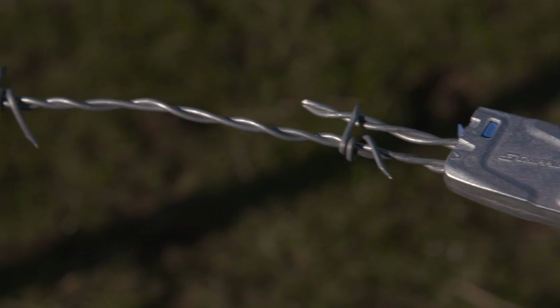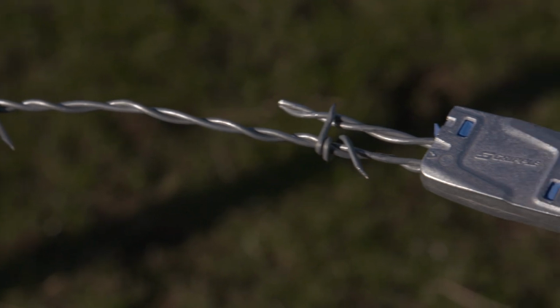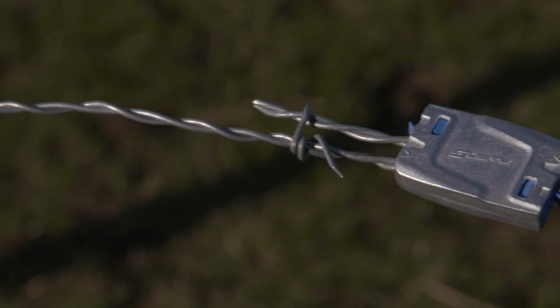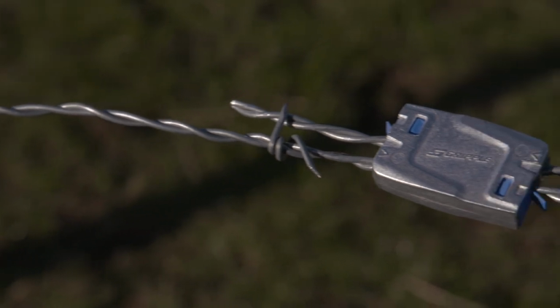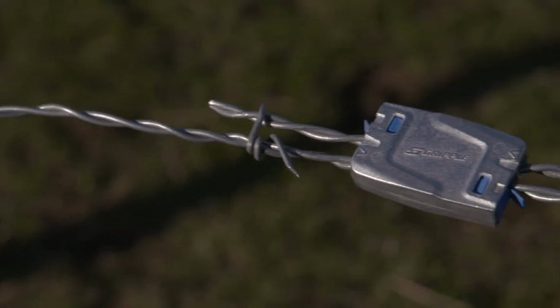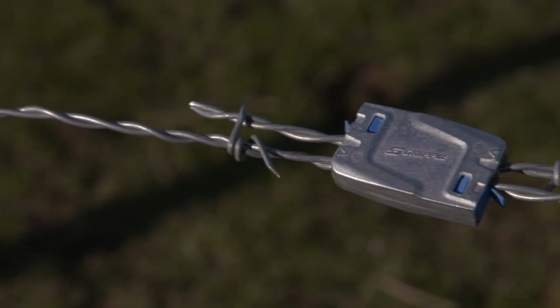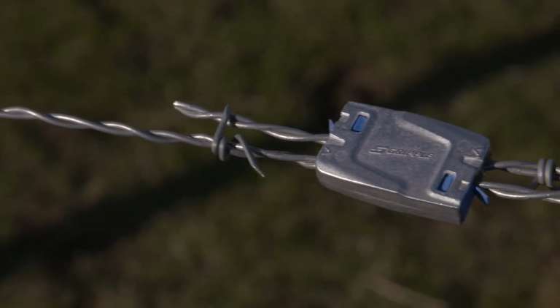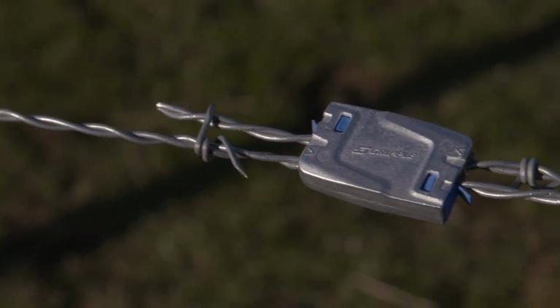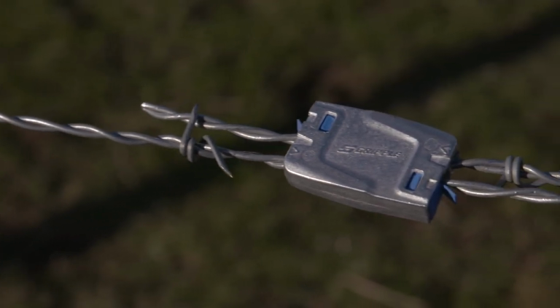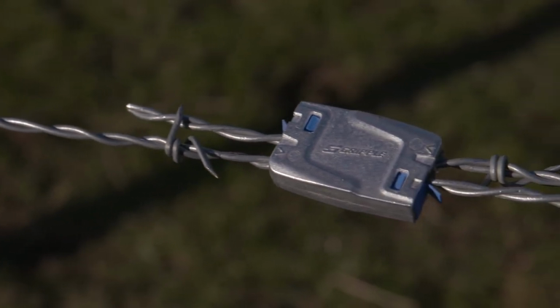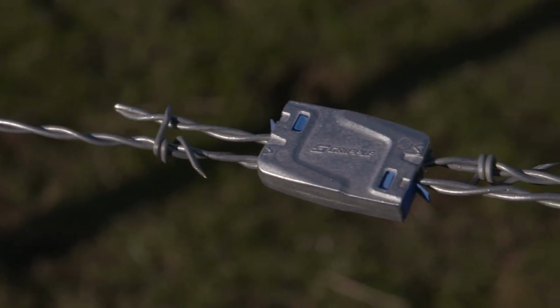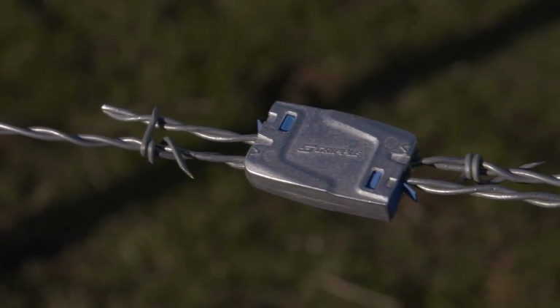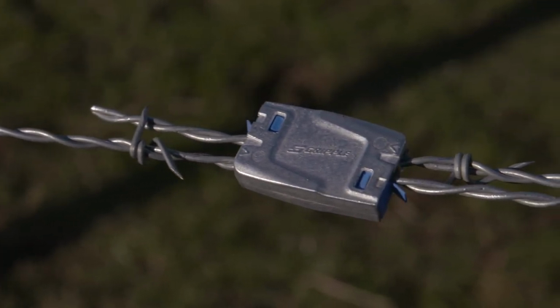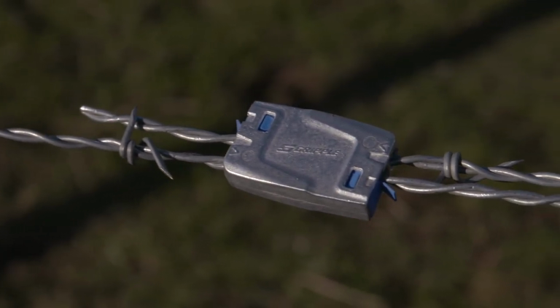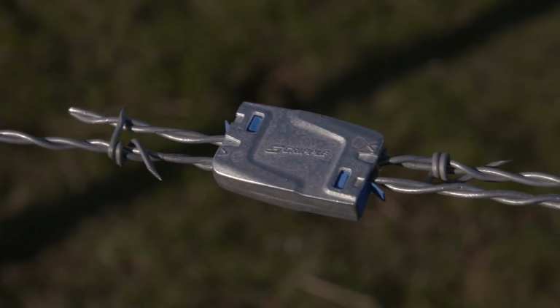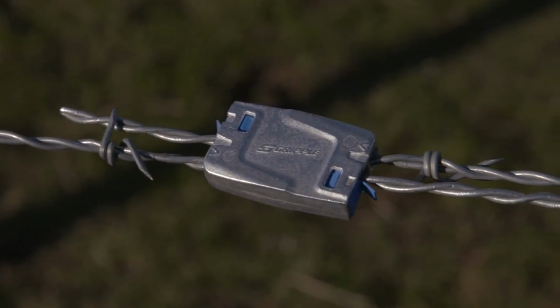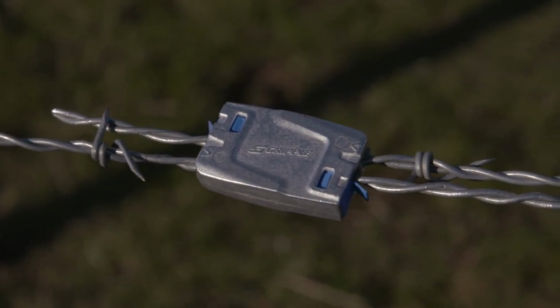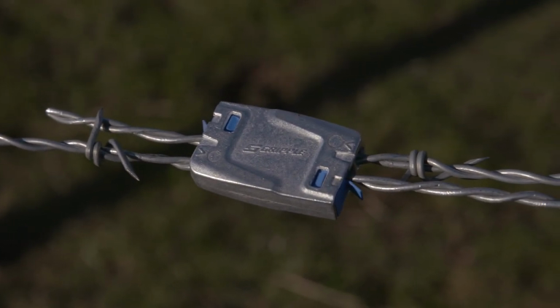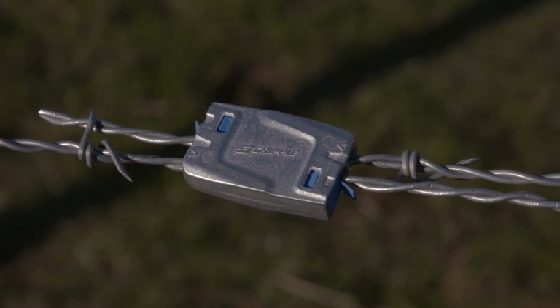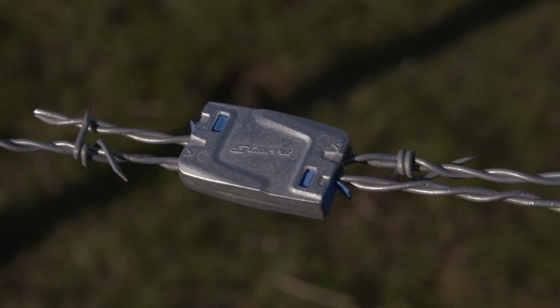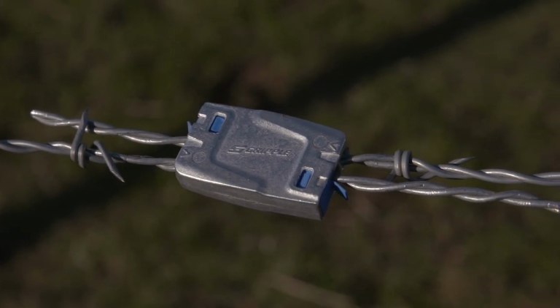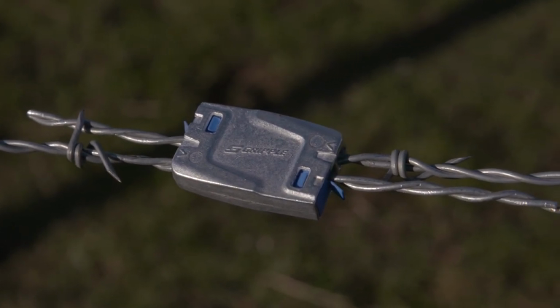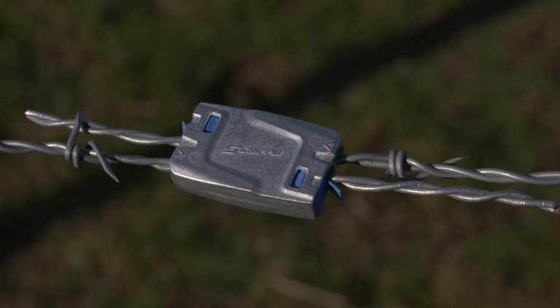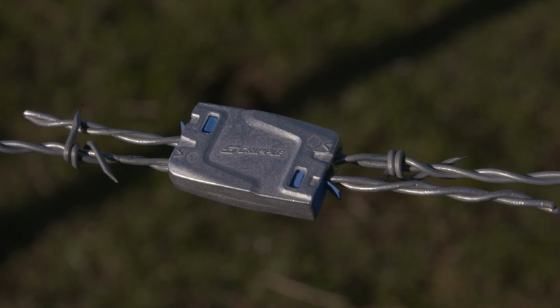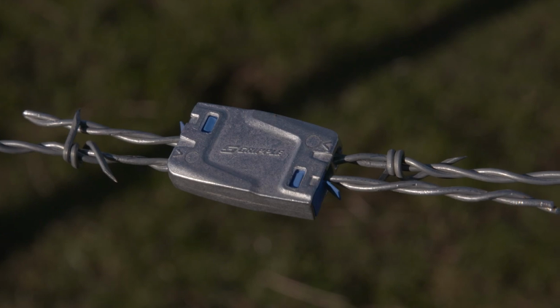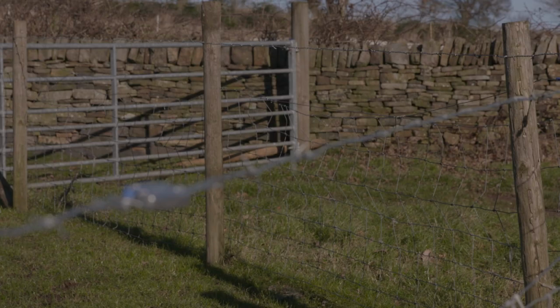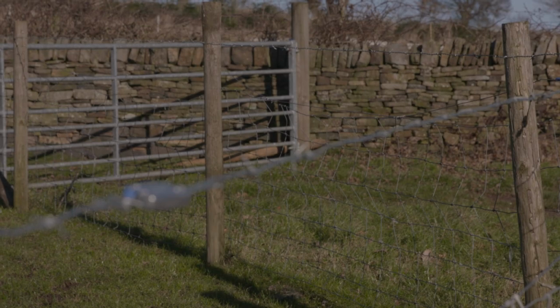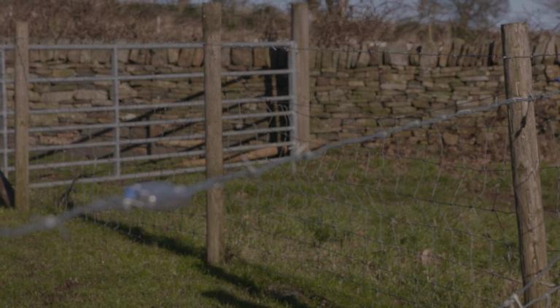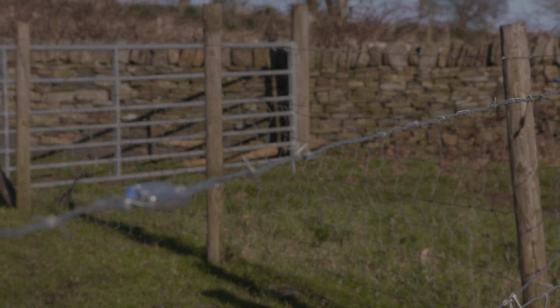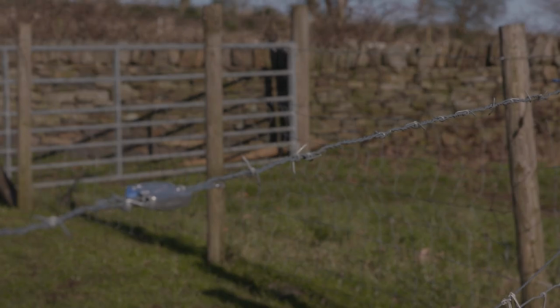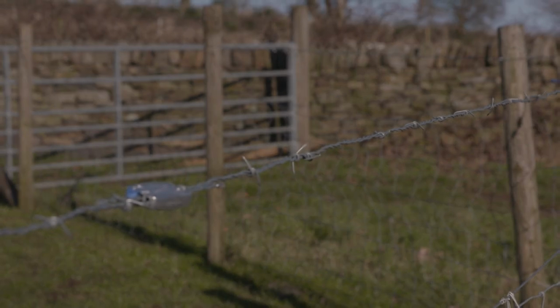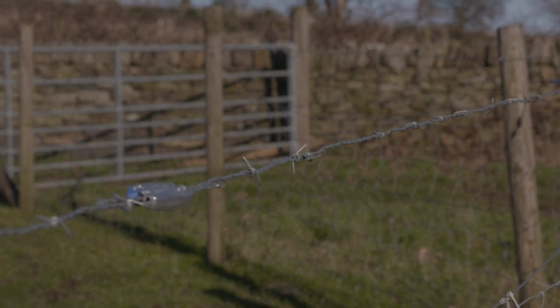As you can see, it's so much easier than trying to tie knots in barbed wire. It's perfect for any fence and application. For more information, visit gripple.com or your local agricultural store.